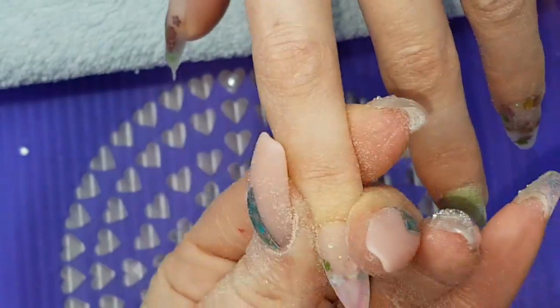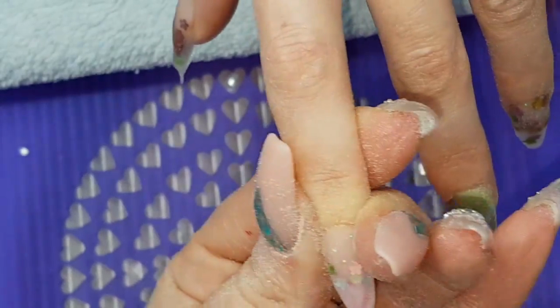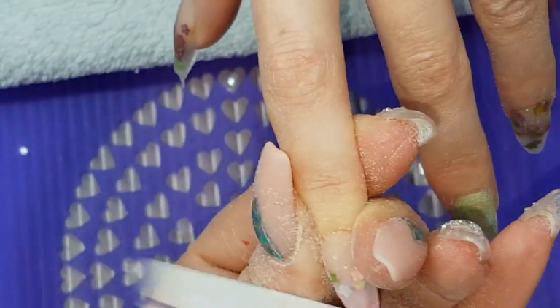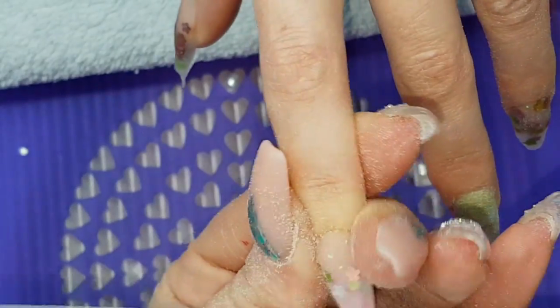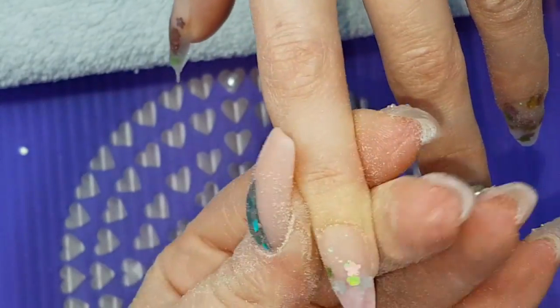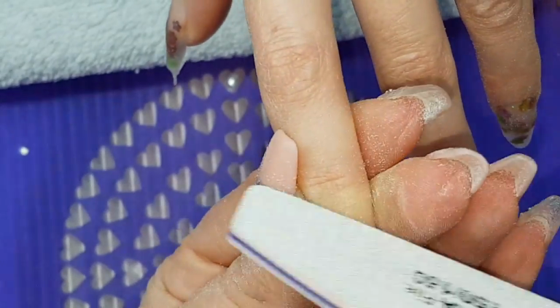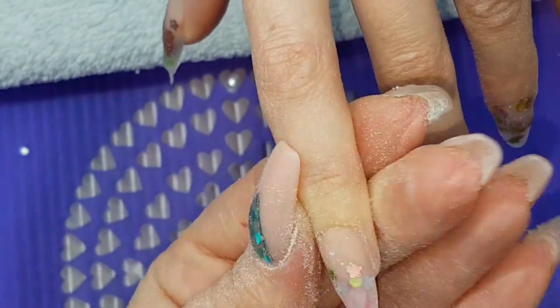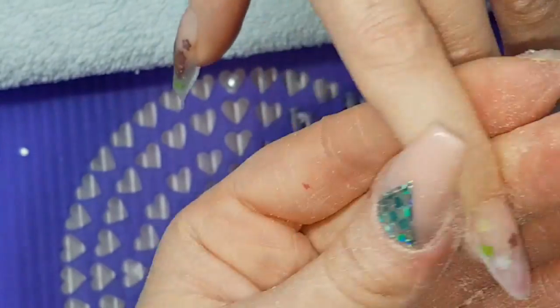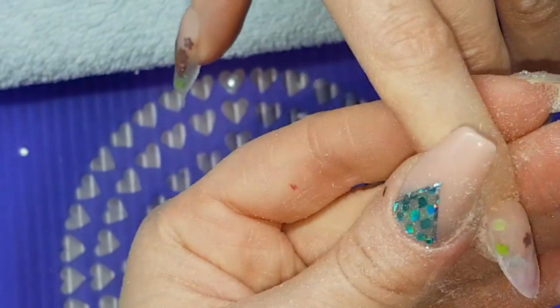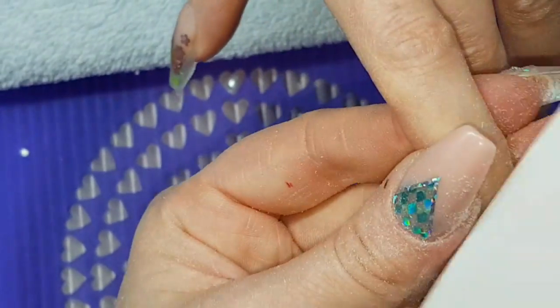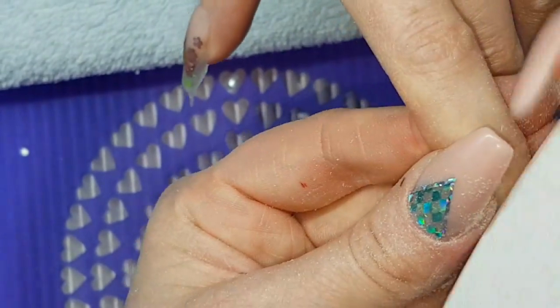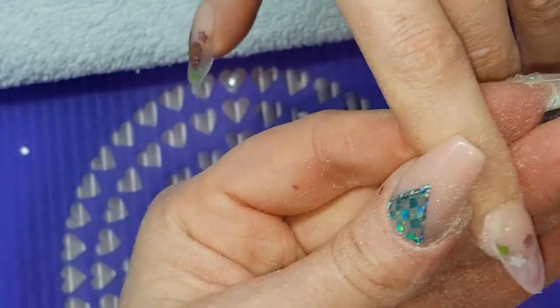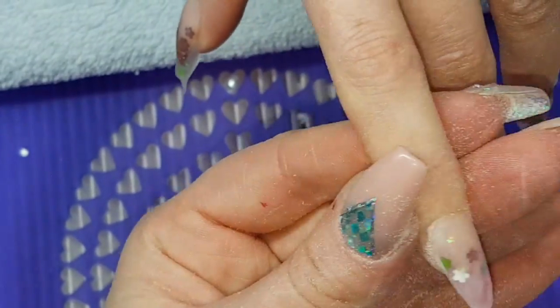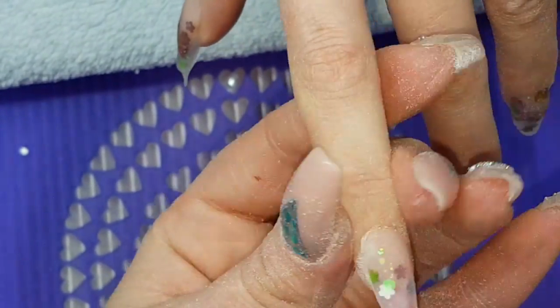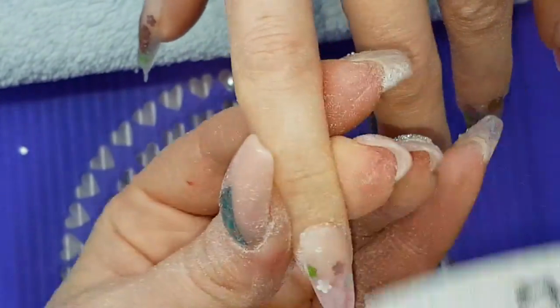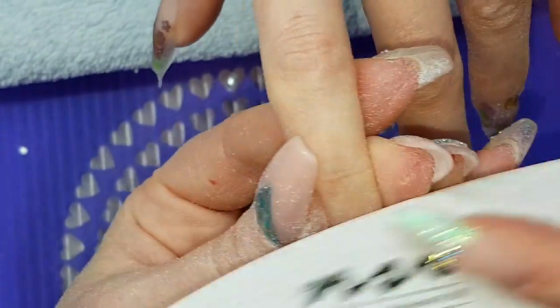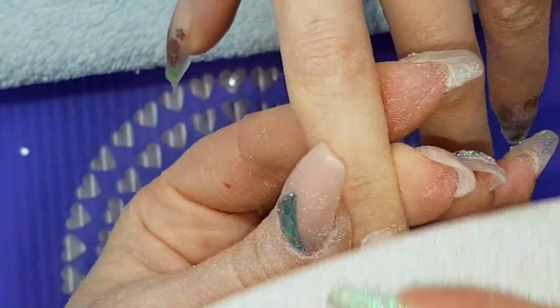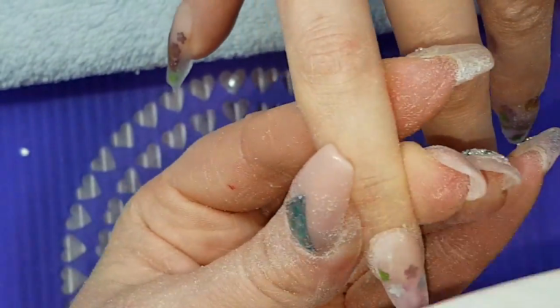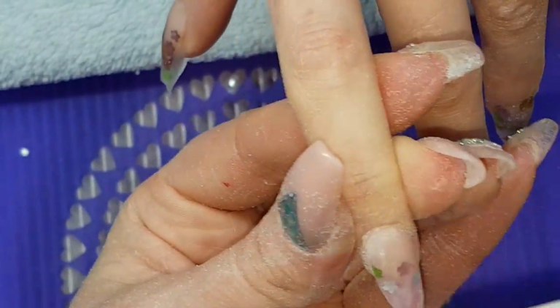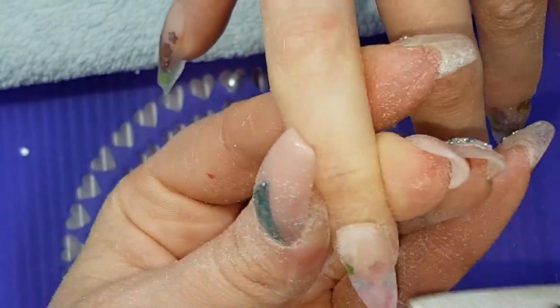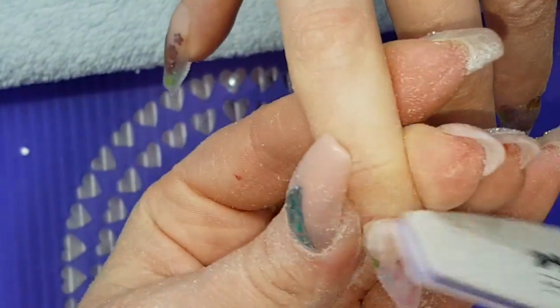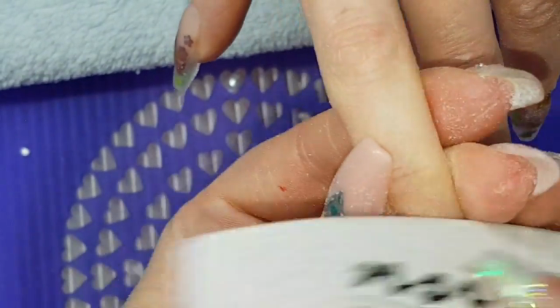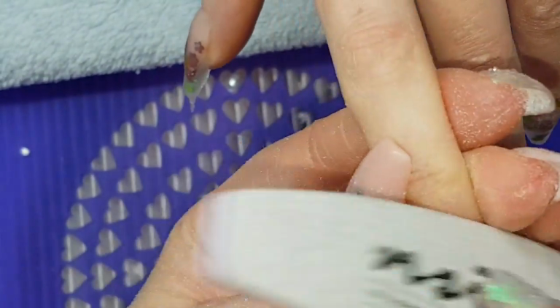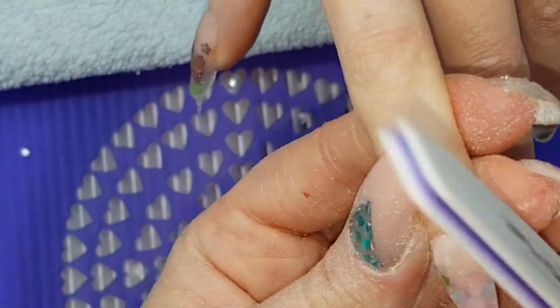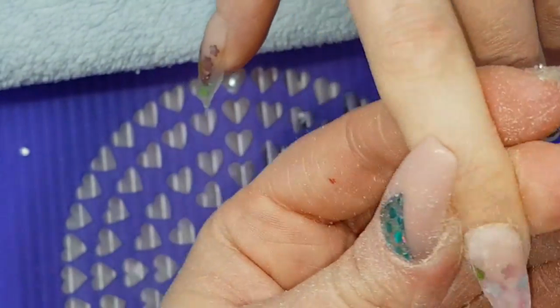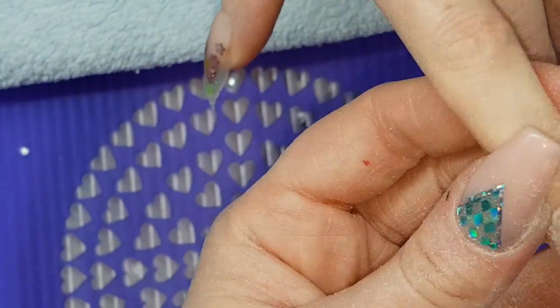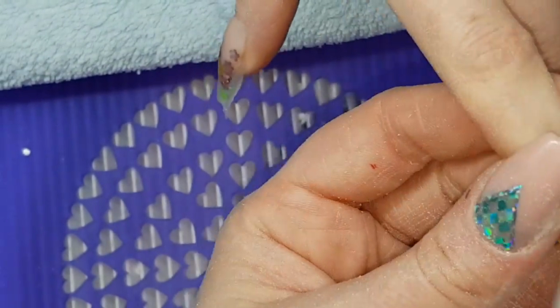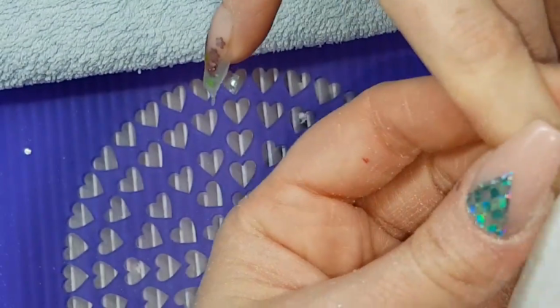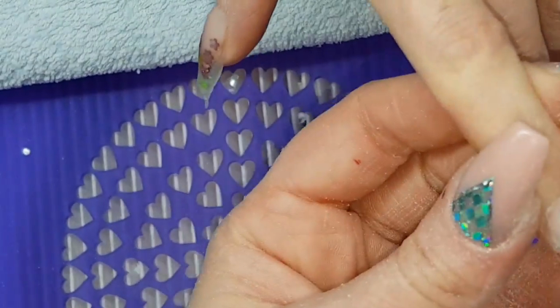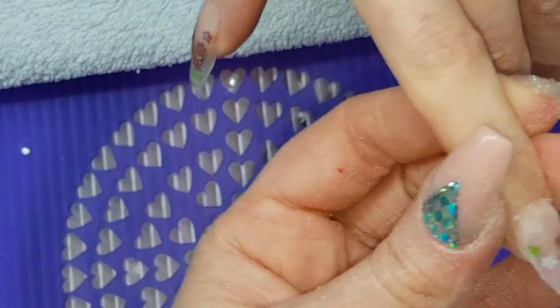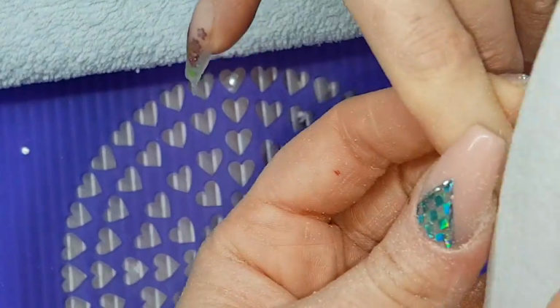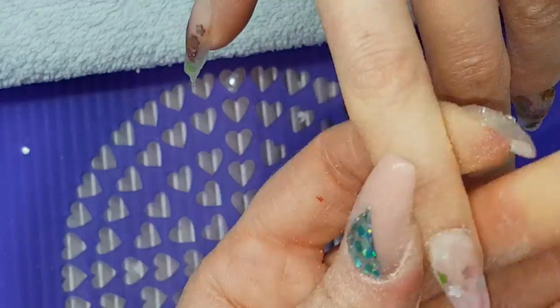Continuing the filing sequence: sidewall, sidewall, free edge, cuticle area, bulk of nail.